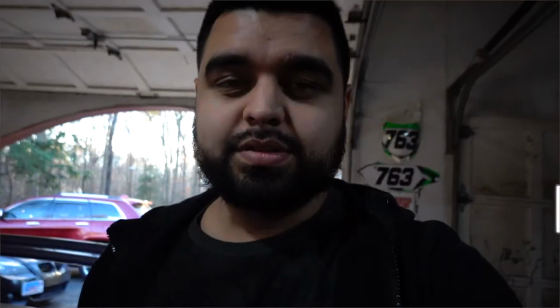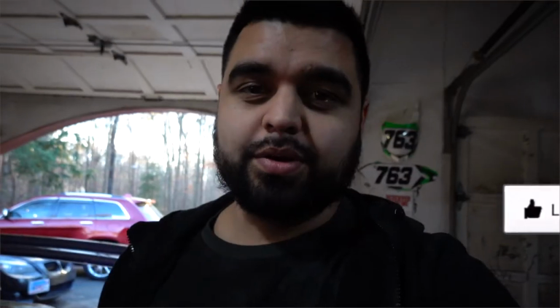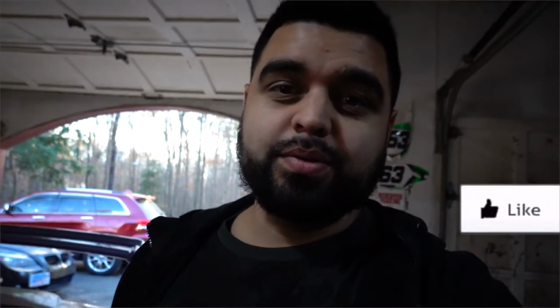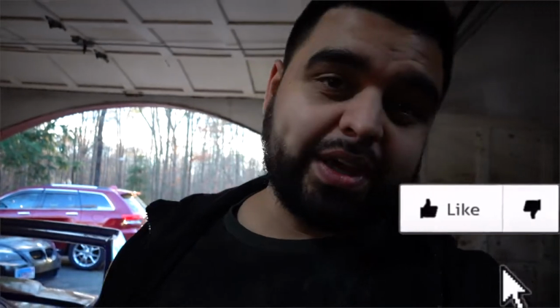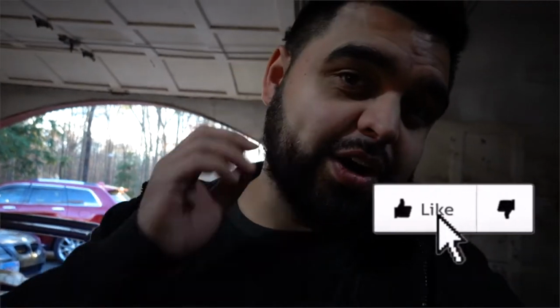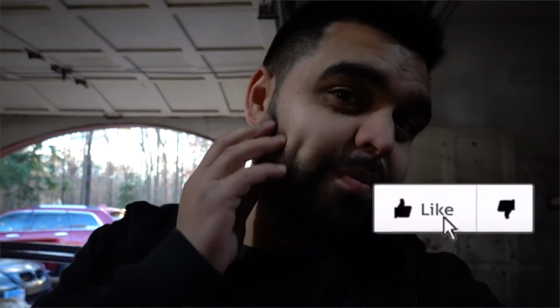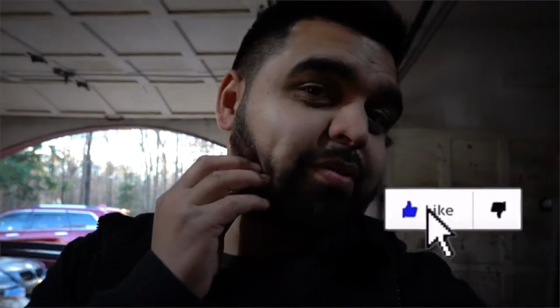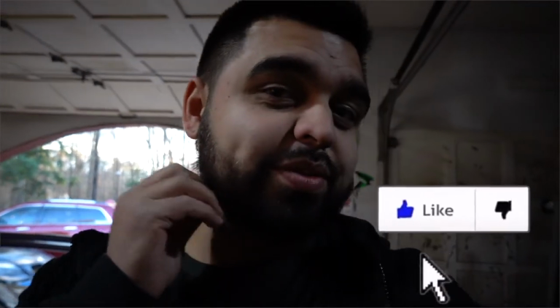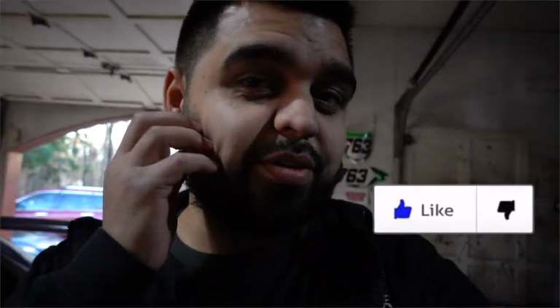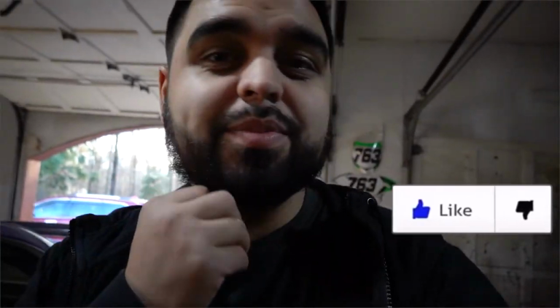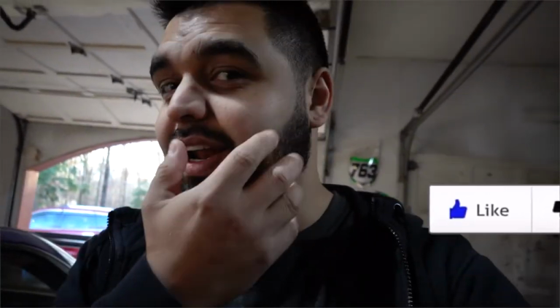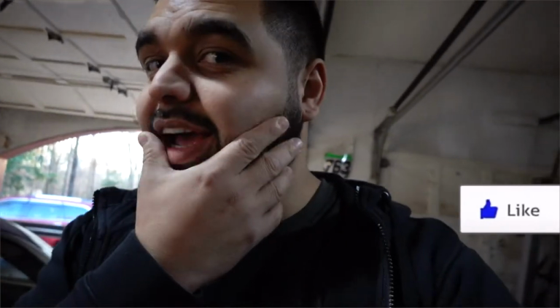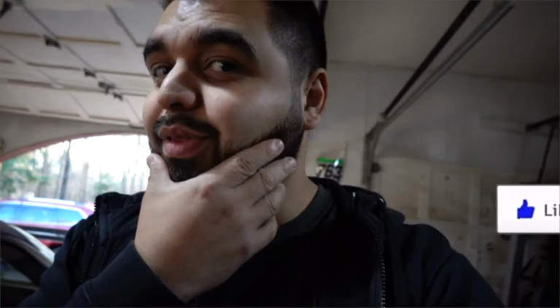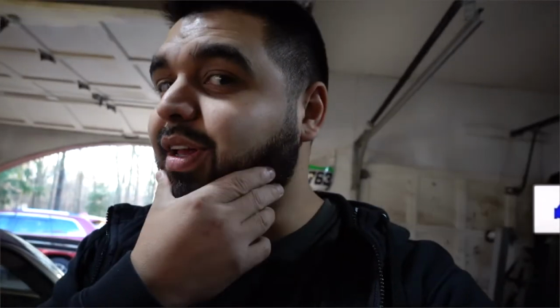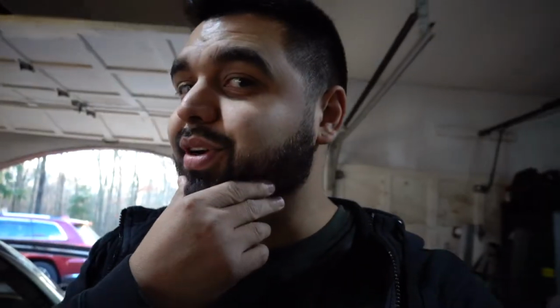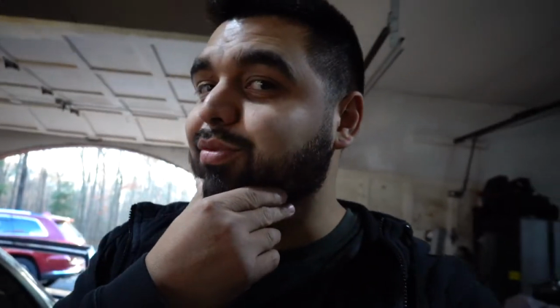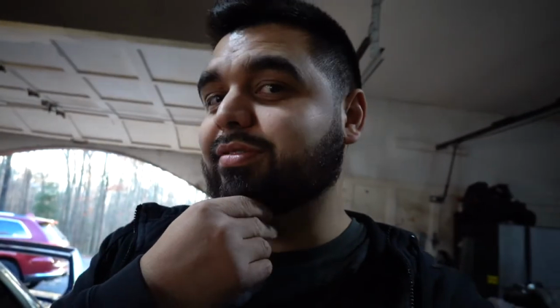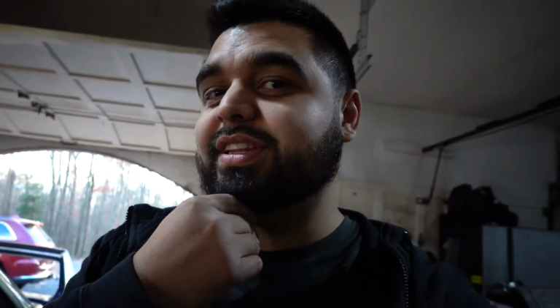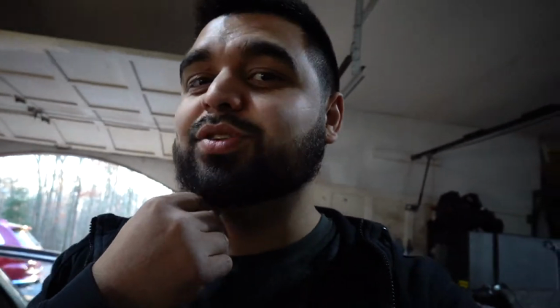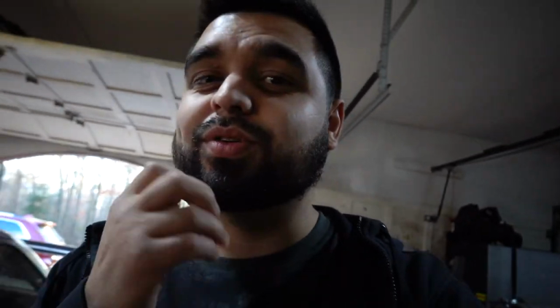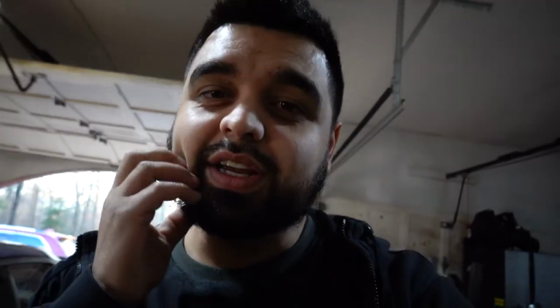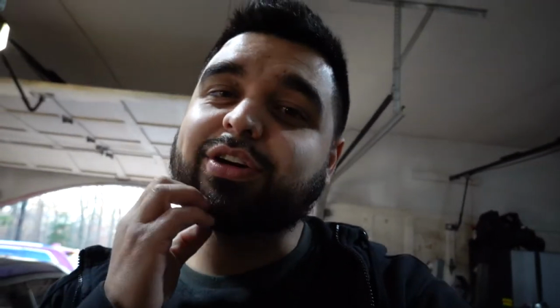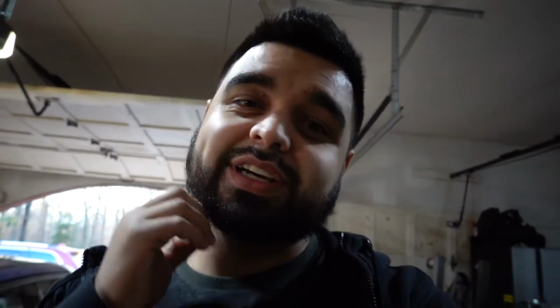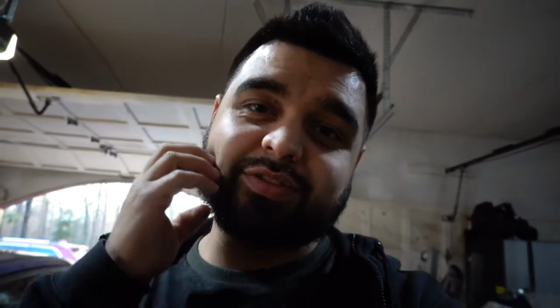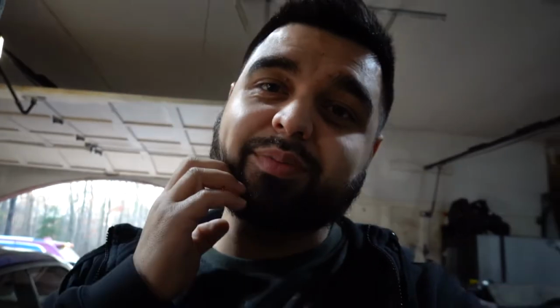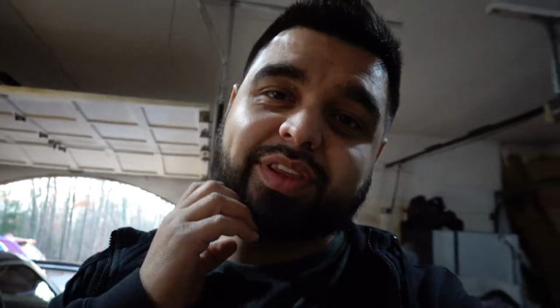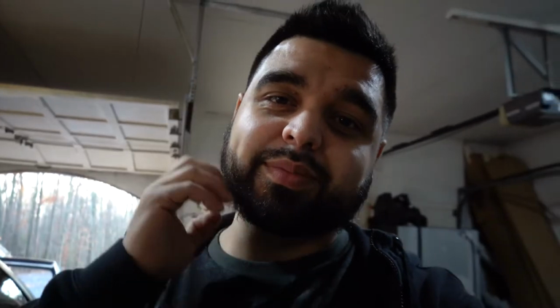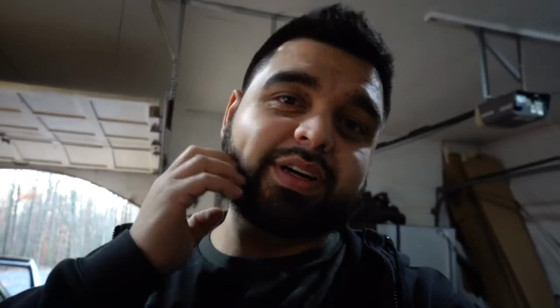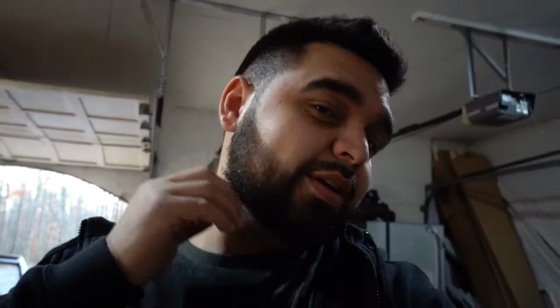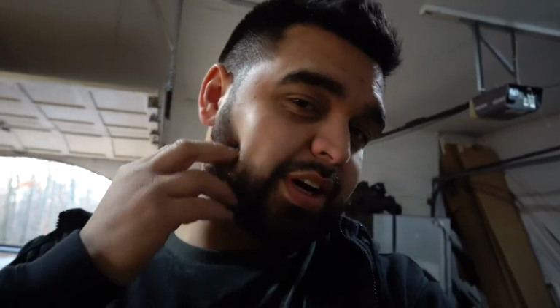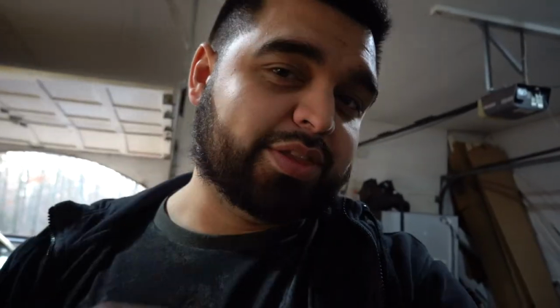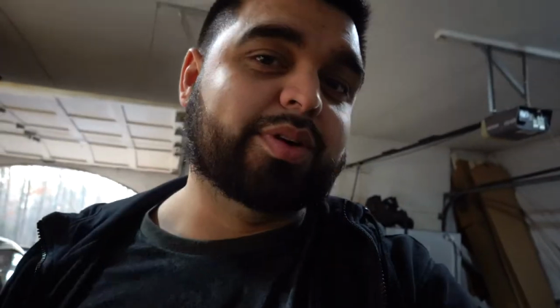We are midway through November and I am looking pretty rough with this whole No-Shave November thing, but we're getting through it.